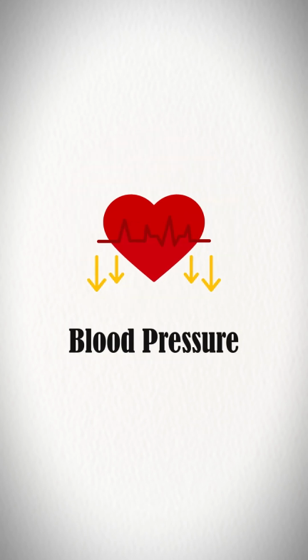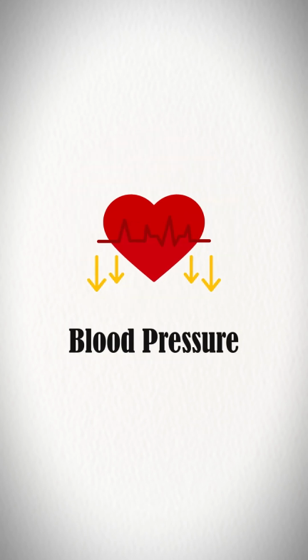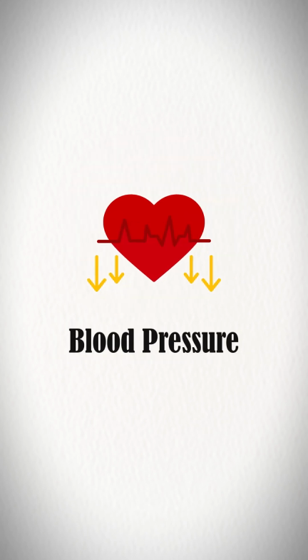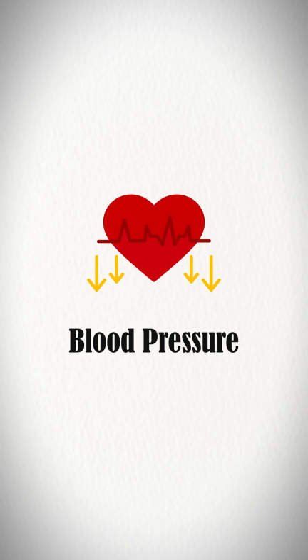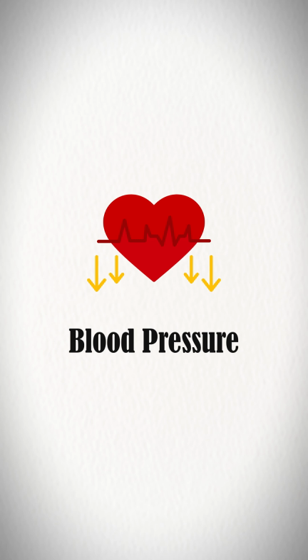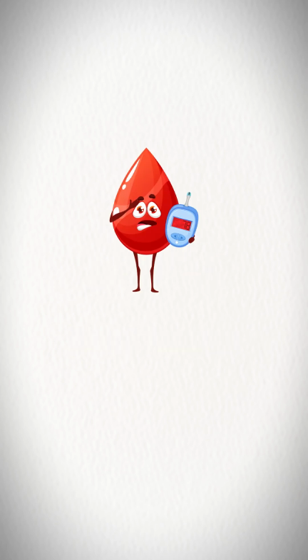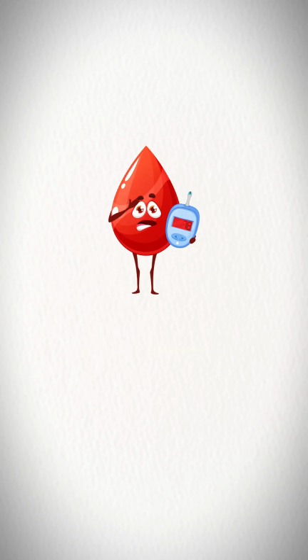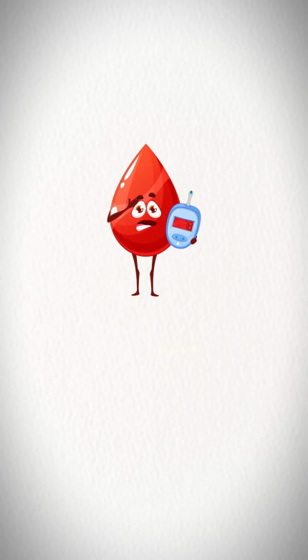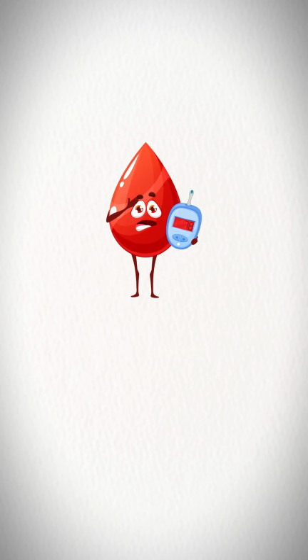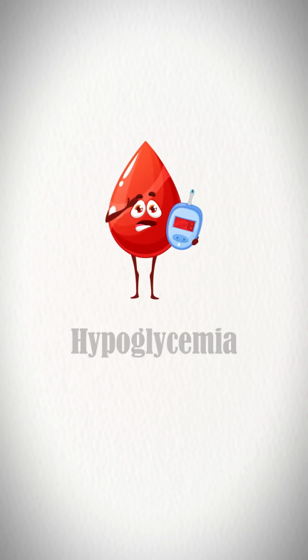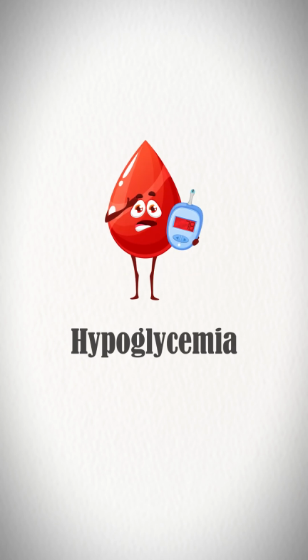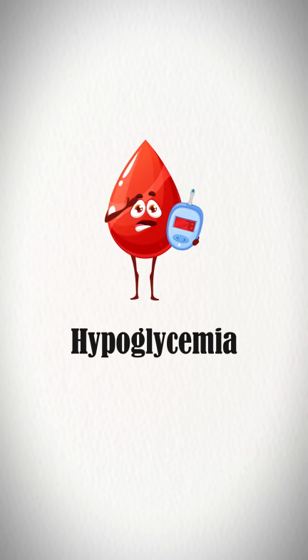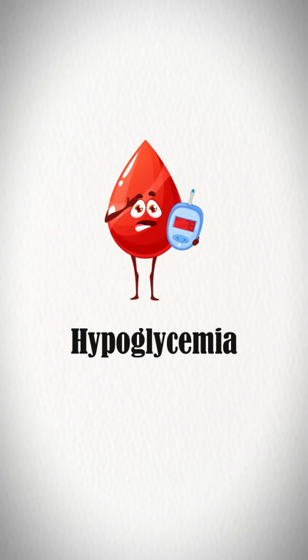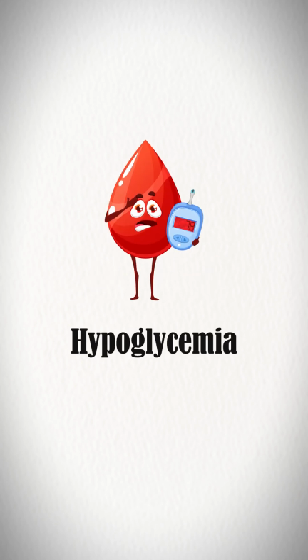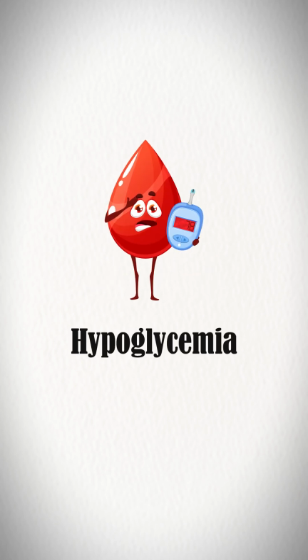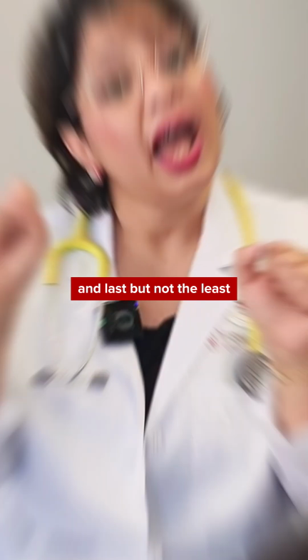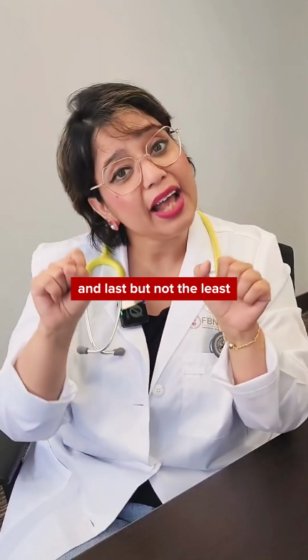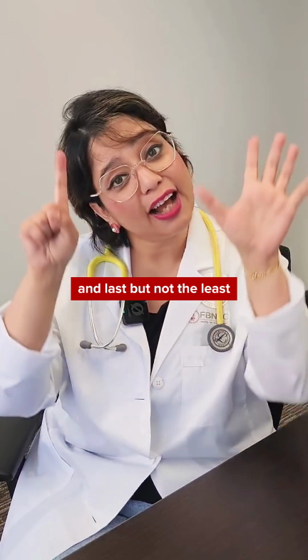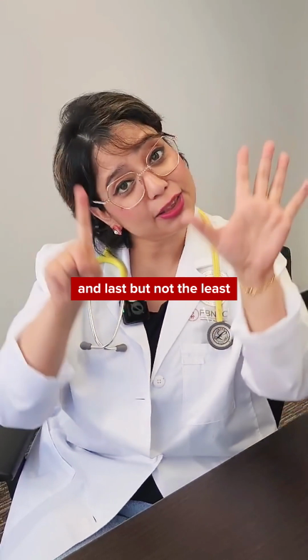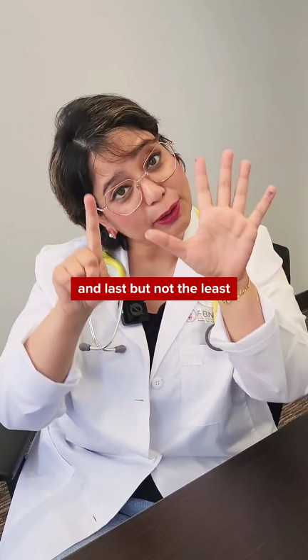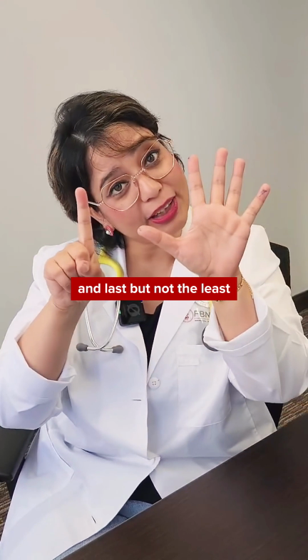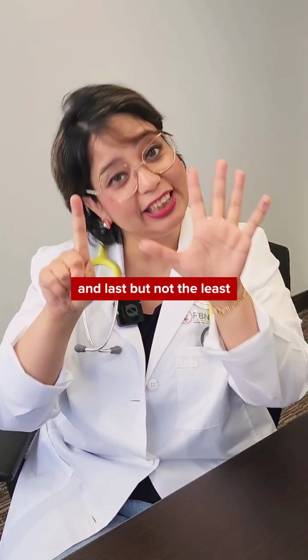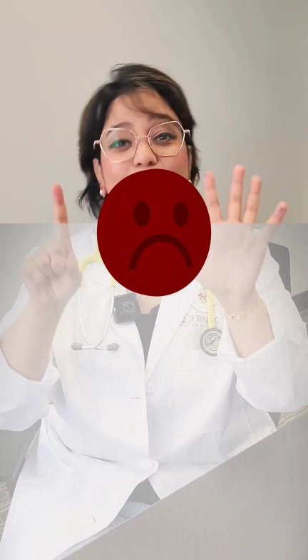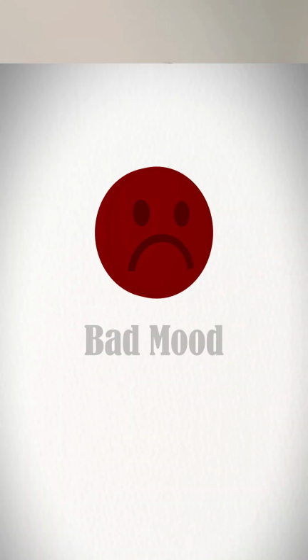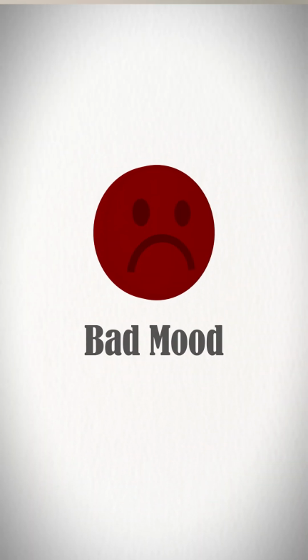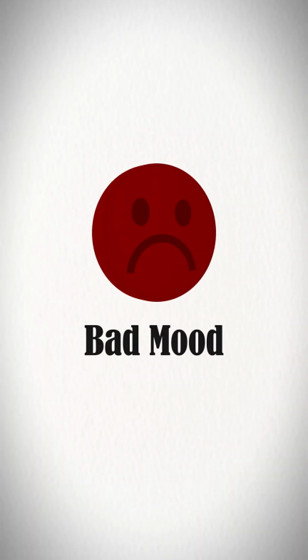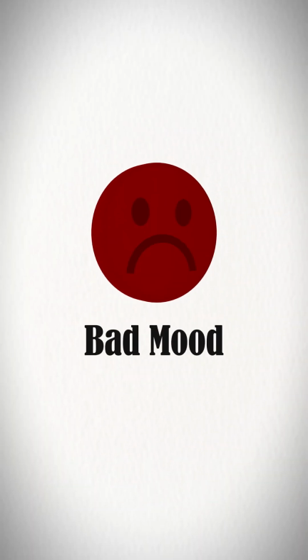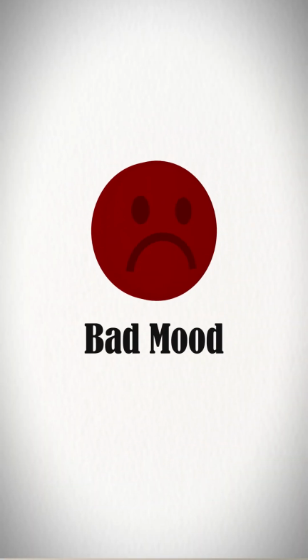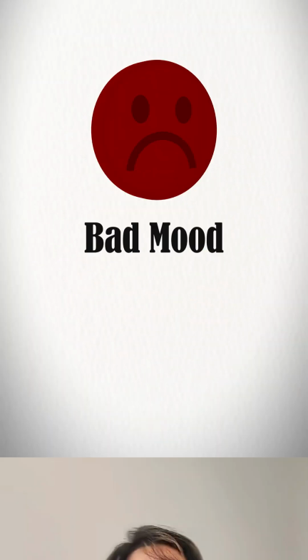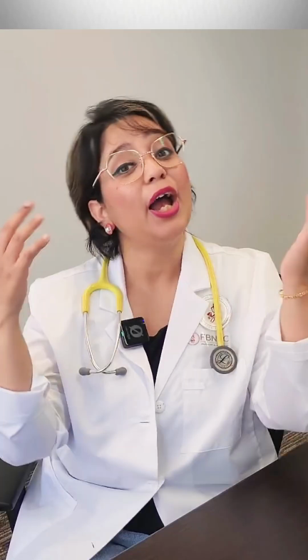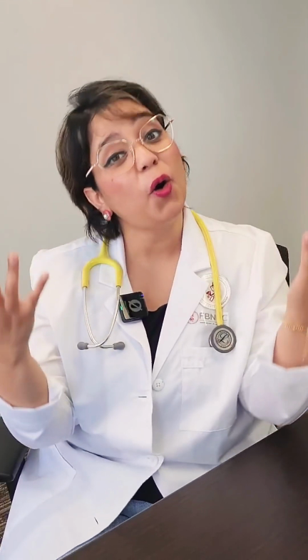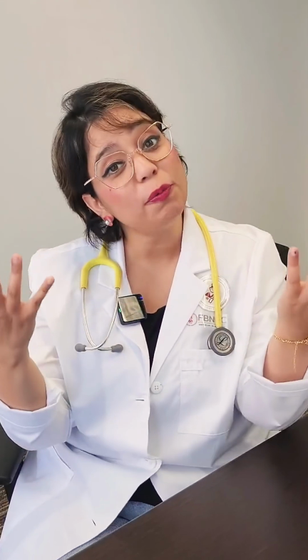Continuing the summary: B for blood pressure (reduced blood pressure), B for blood glucose (hypoglycemia masking), and last but not least, B for bad mood. I hope you enjoyed learning about beta blockers with us.